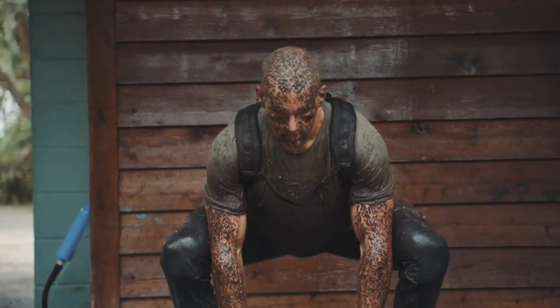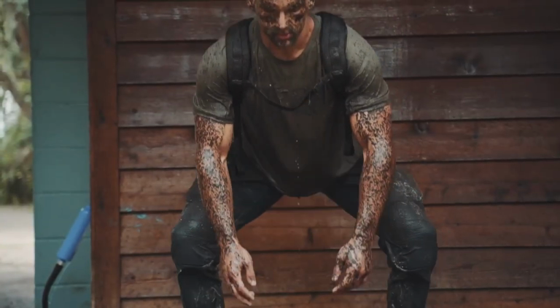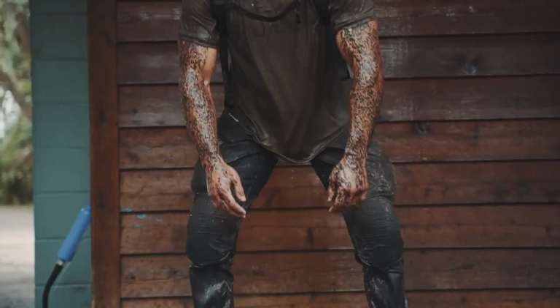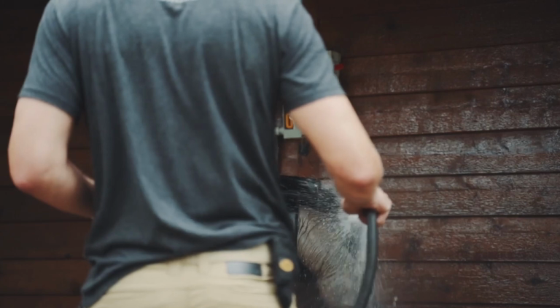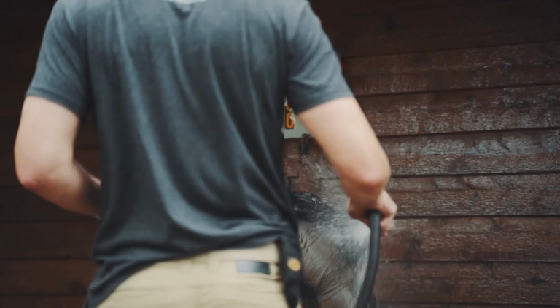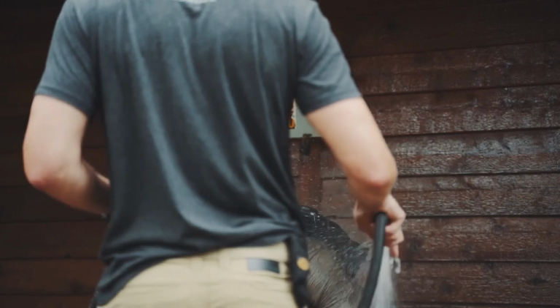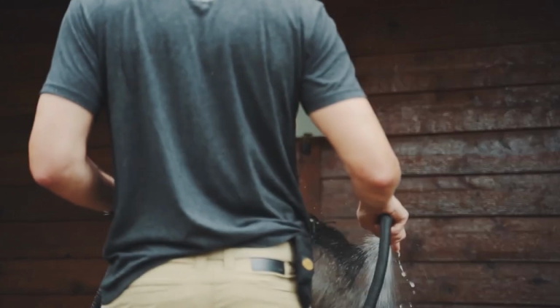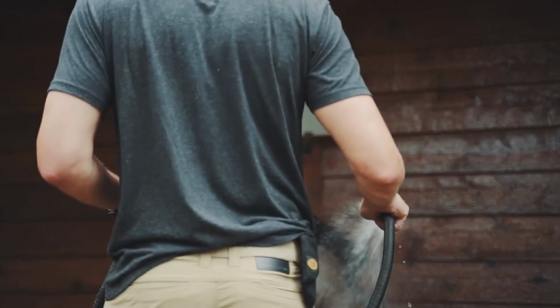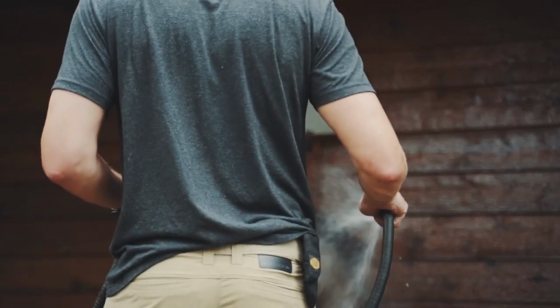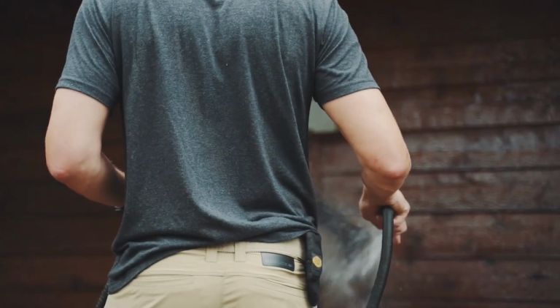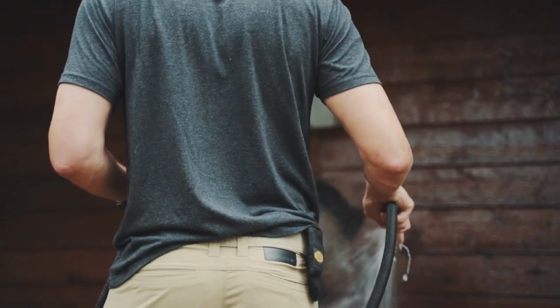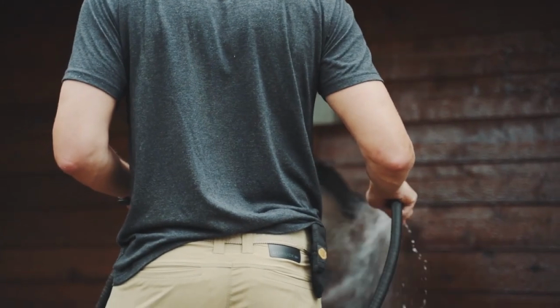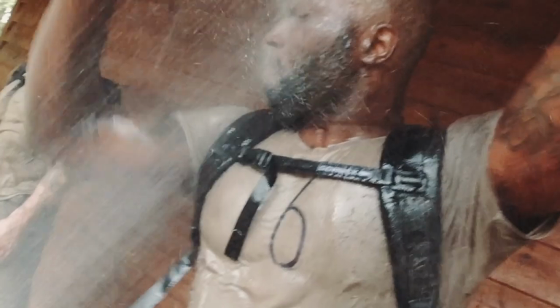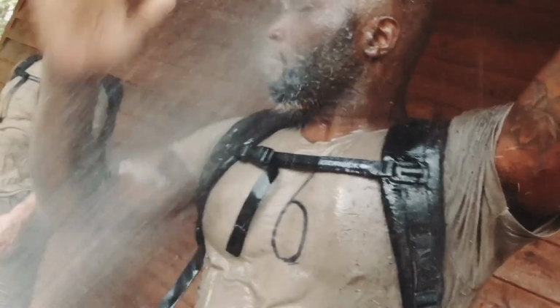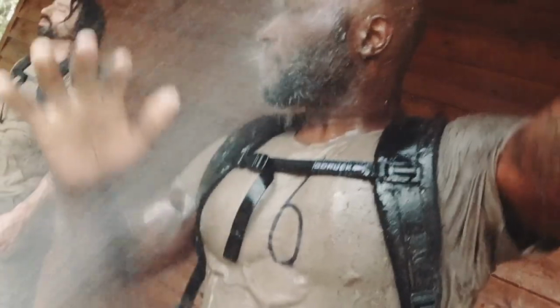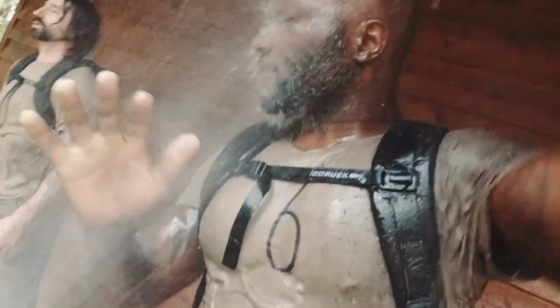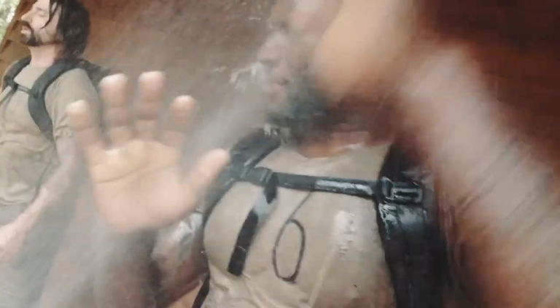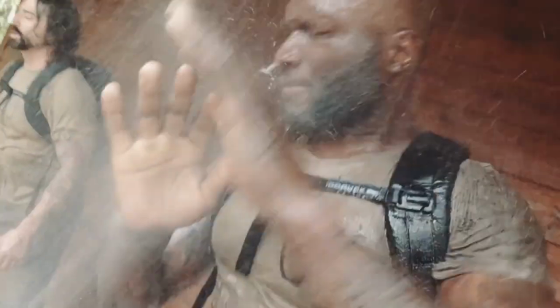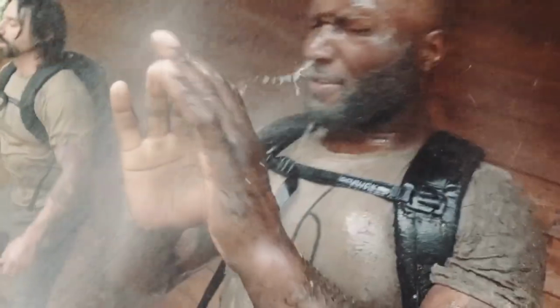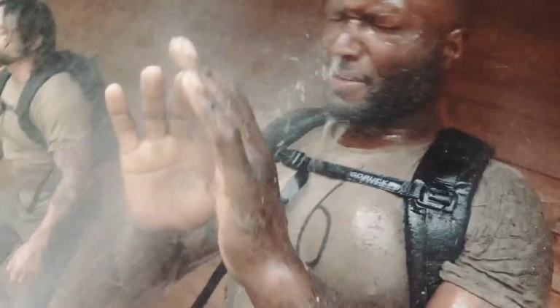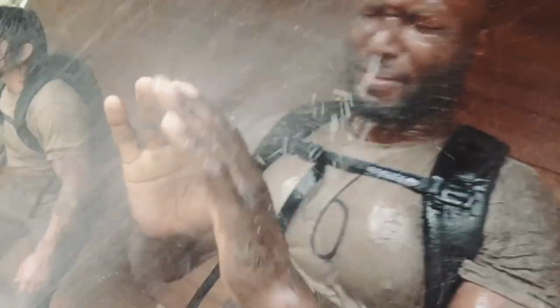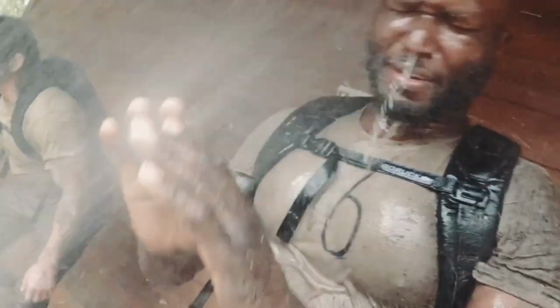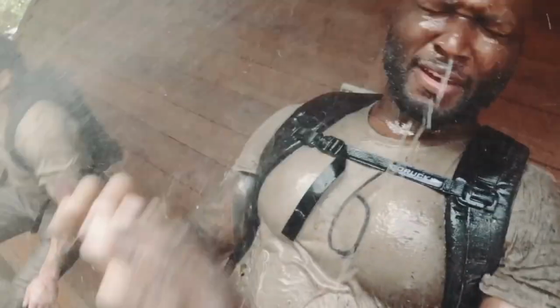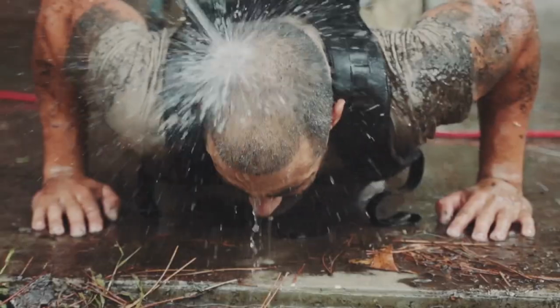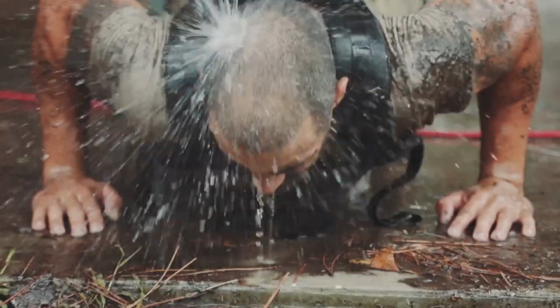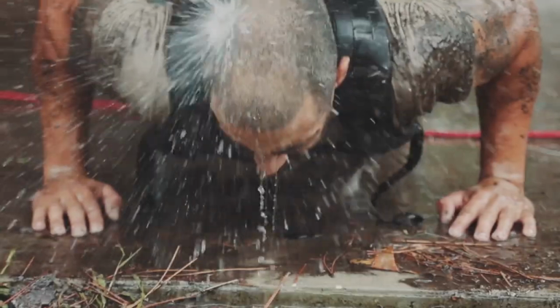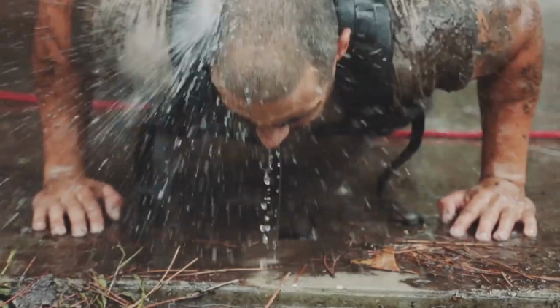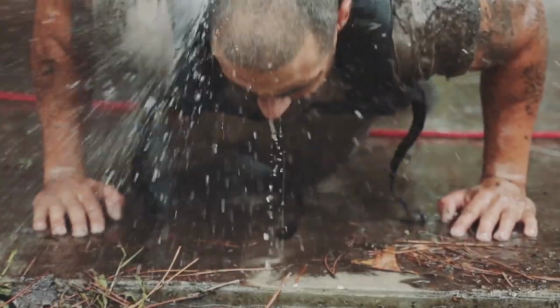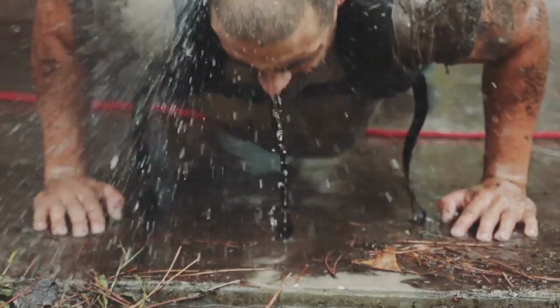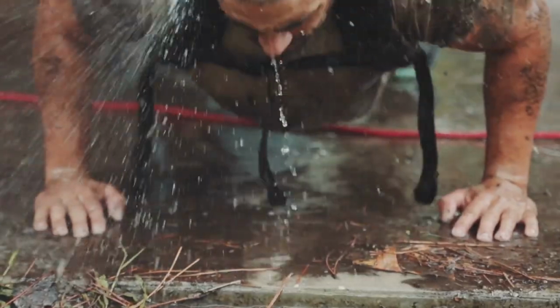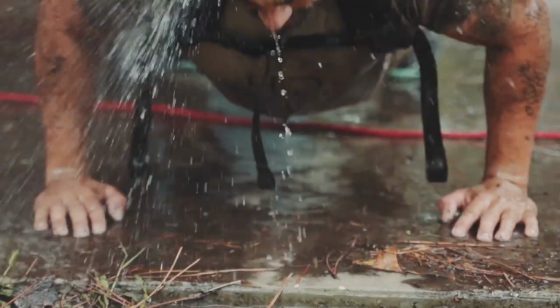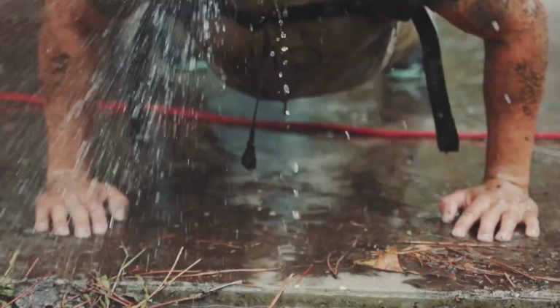One mile timed run, 100 pull-ups, 200 push-ups, 300 squats, one mile timed run.